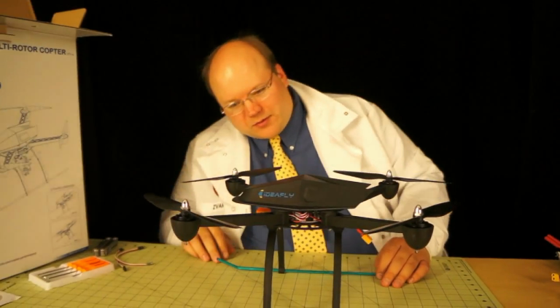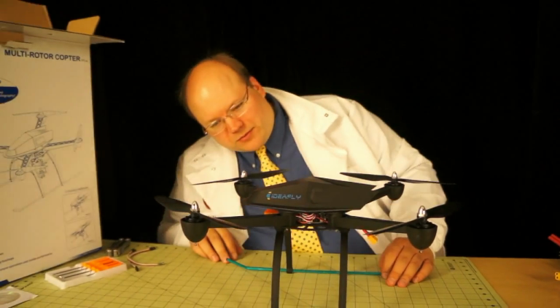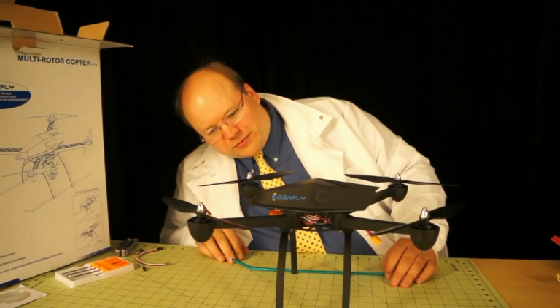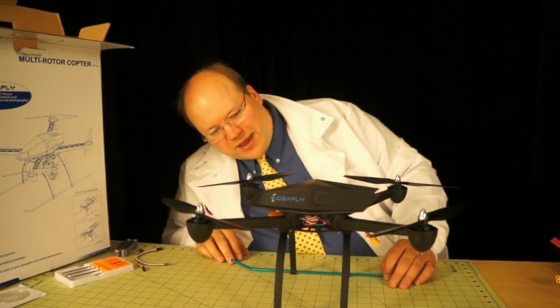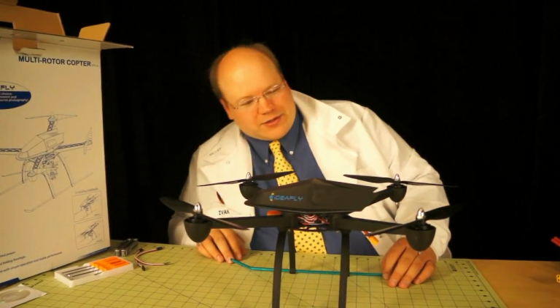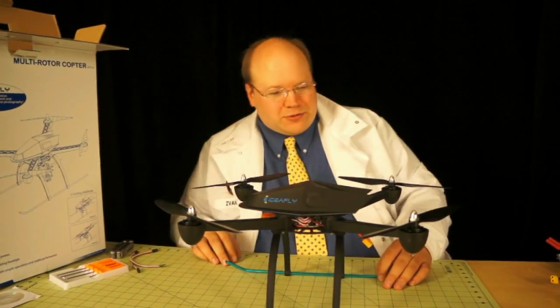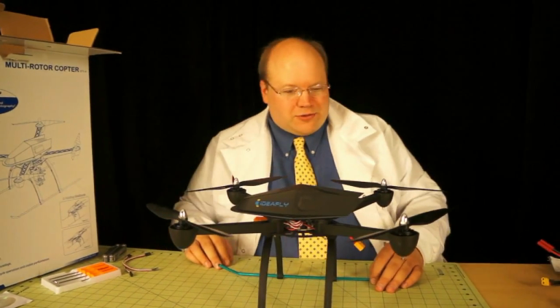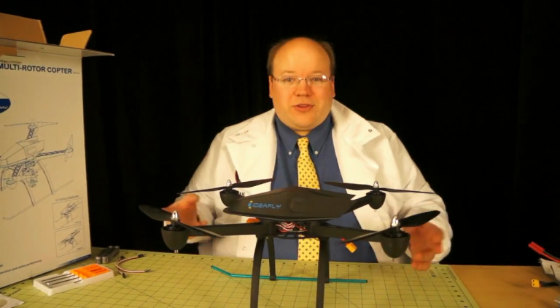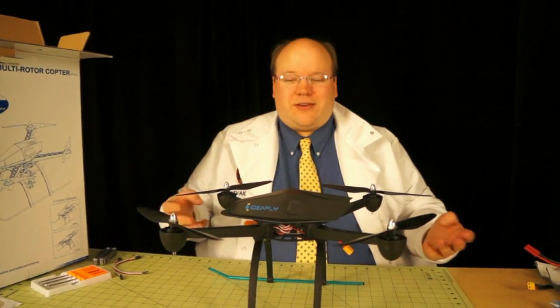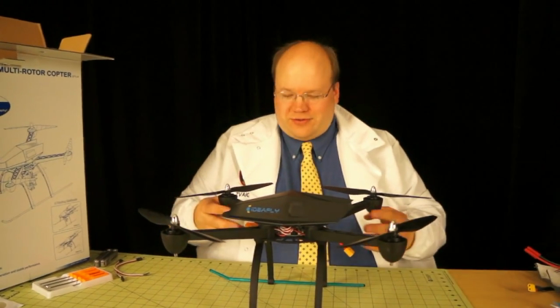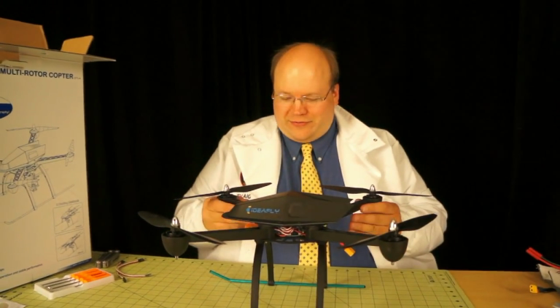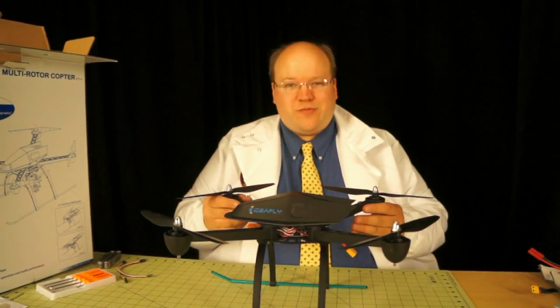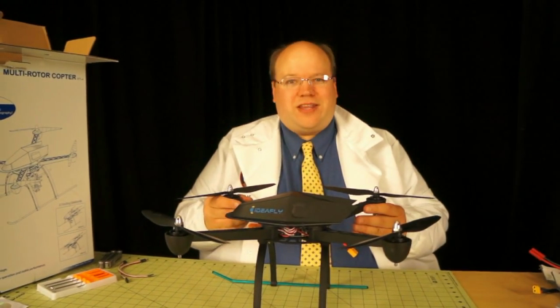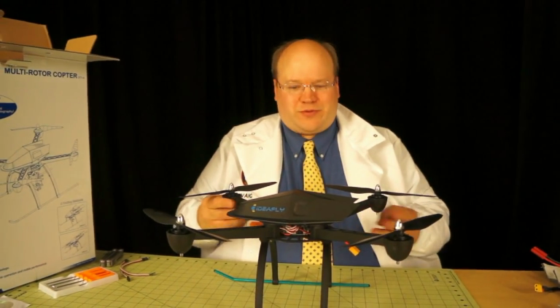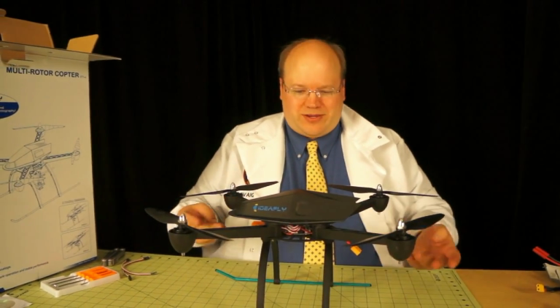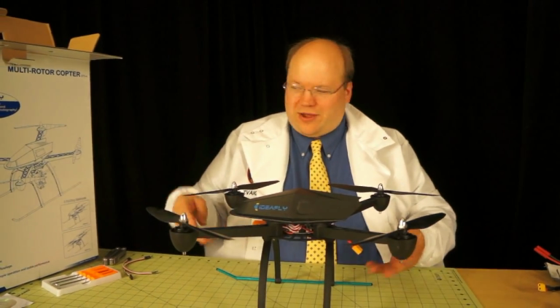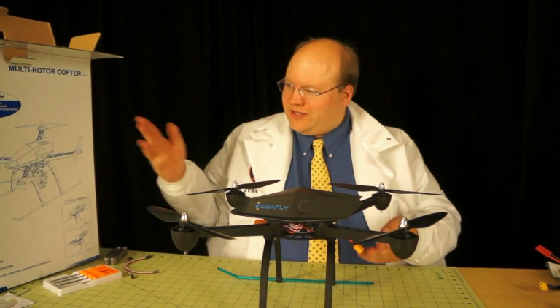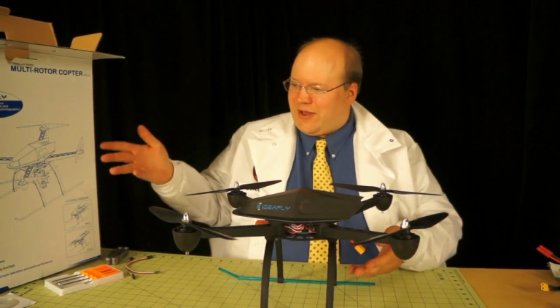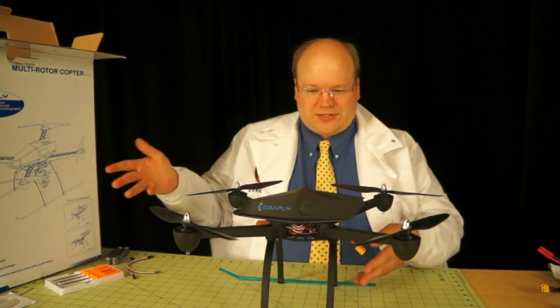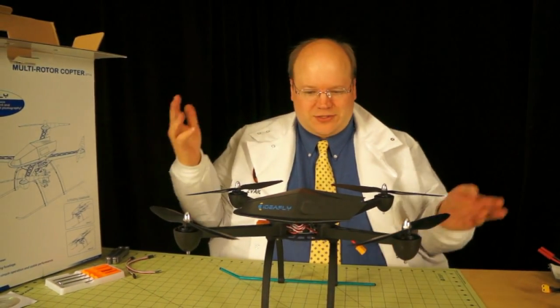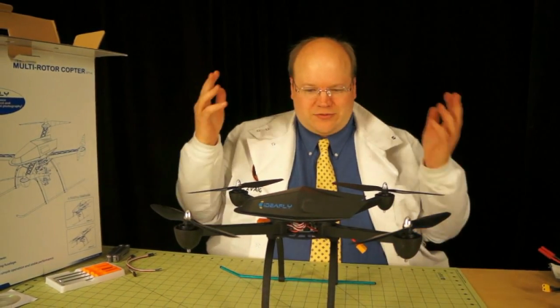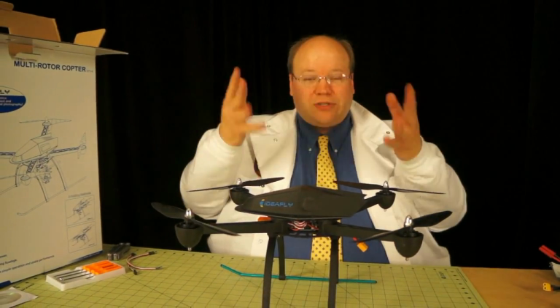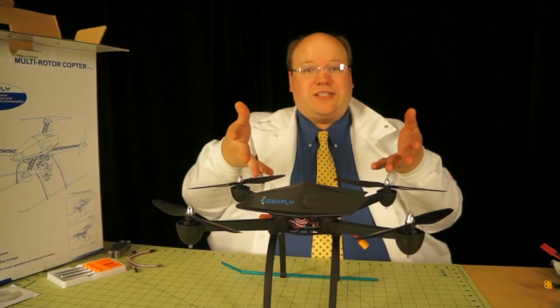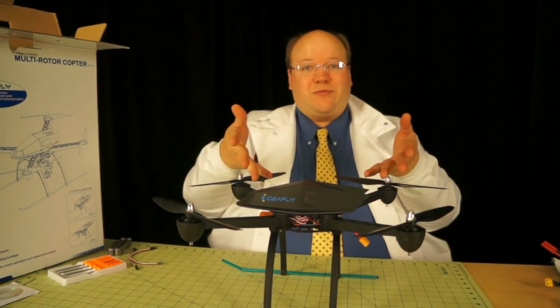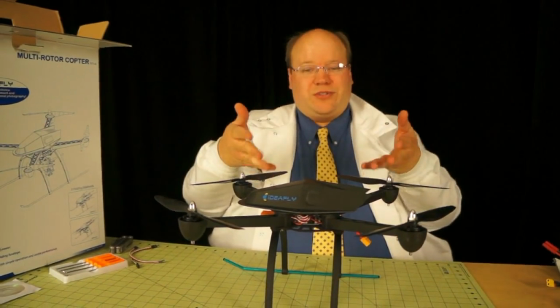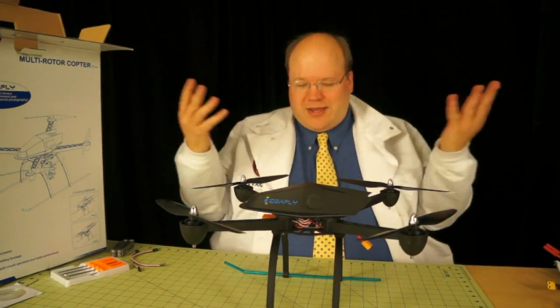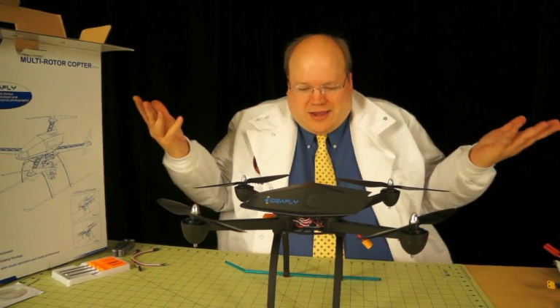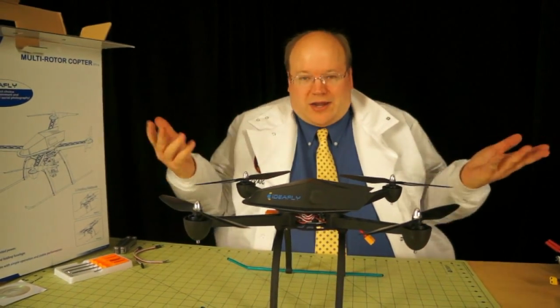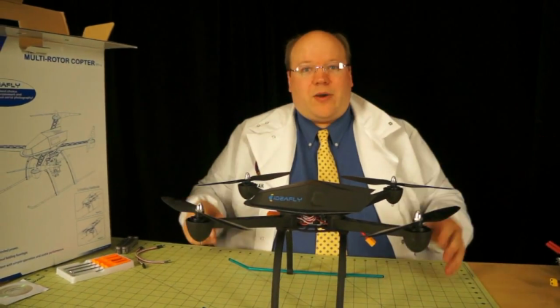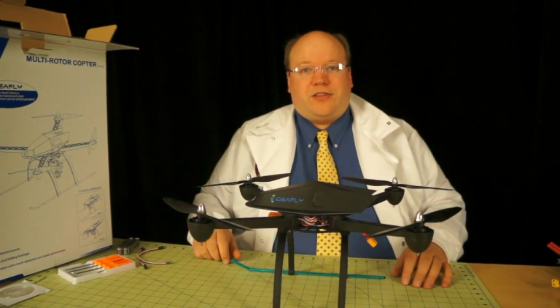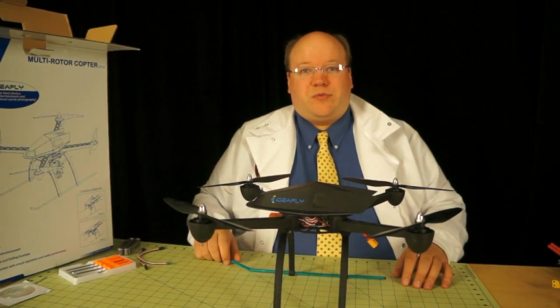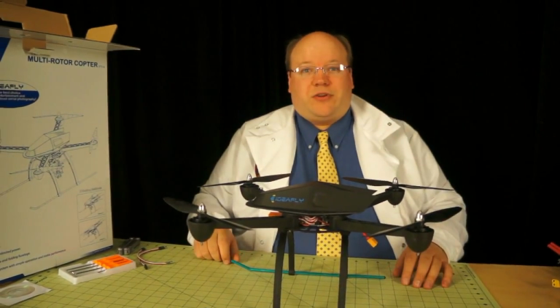That is cool — only a few minutes between out of the box and fully assembled. Now, onto the computer.